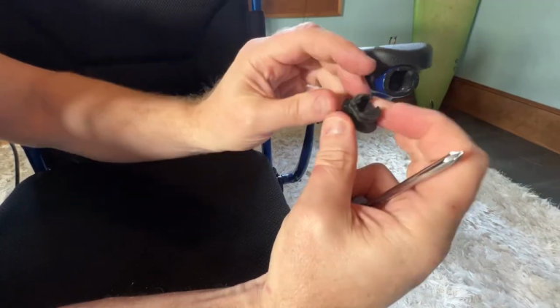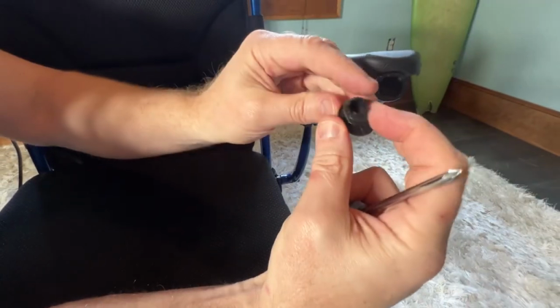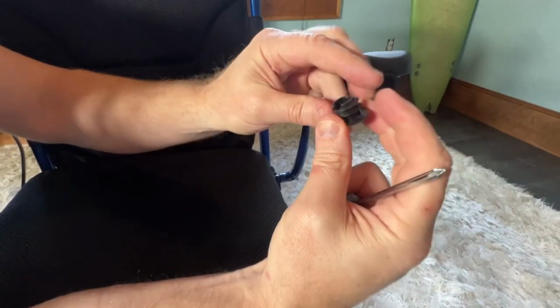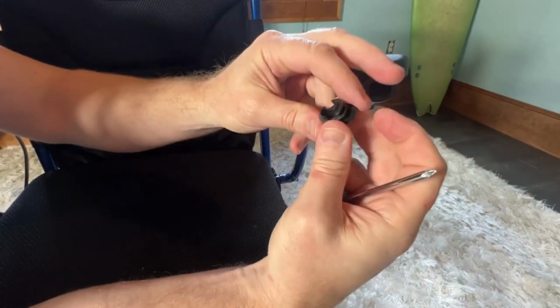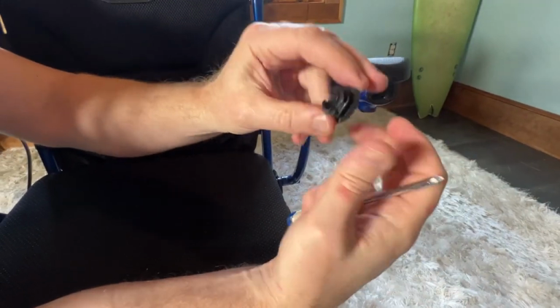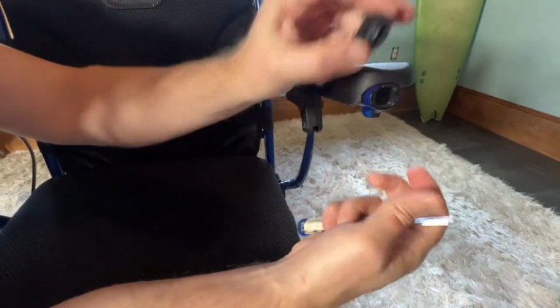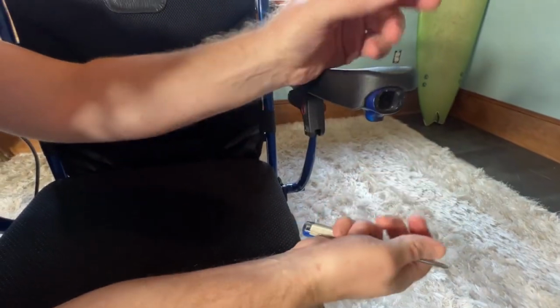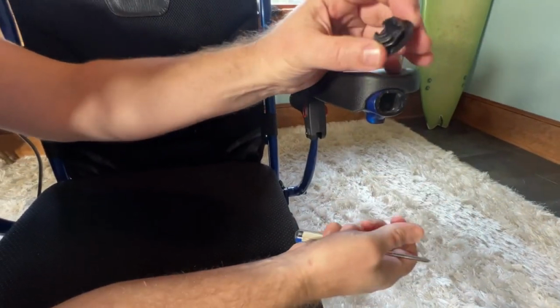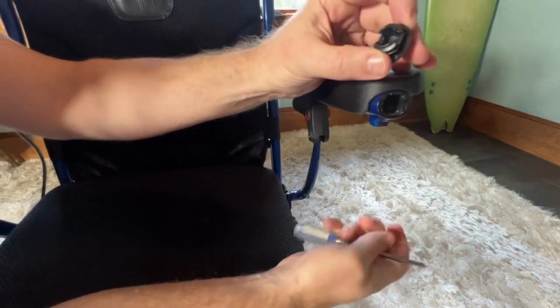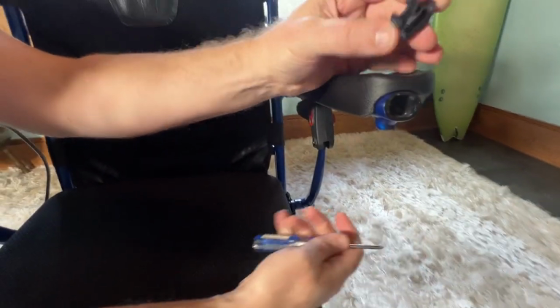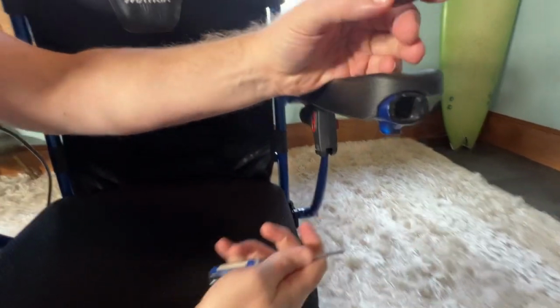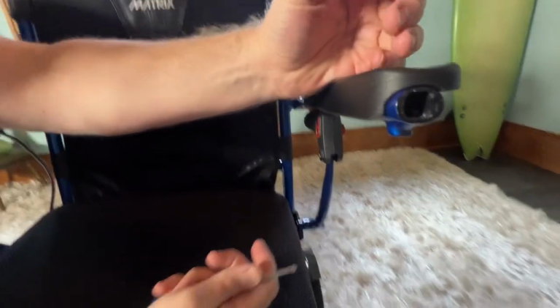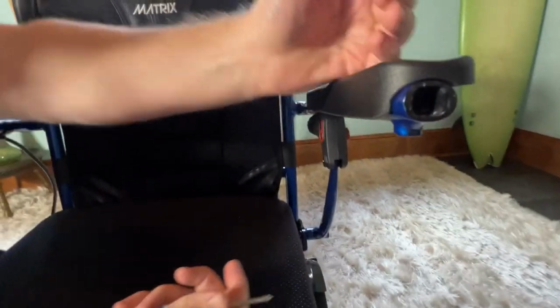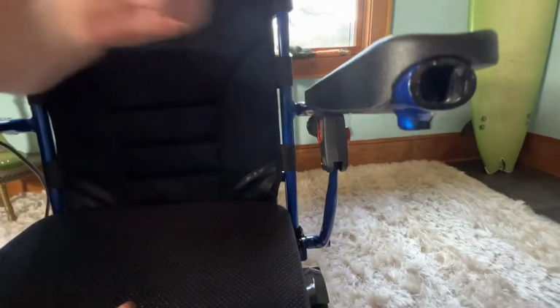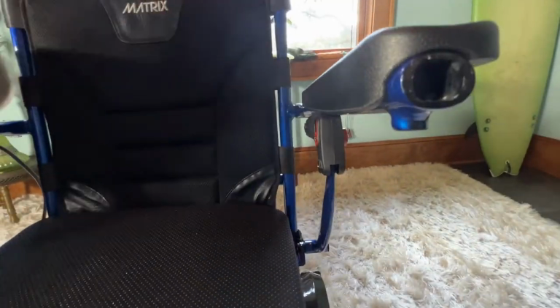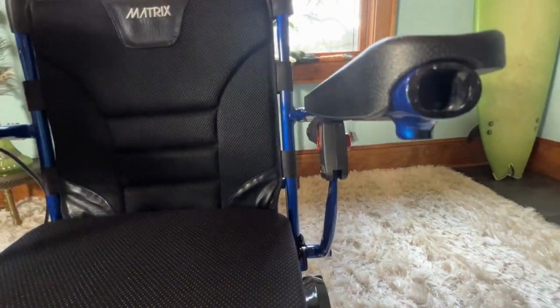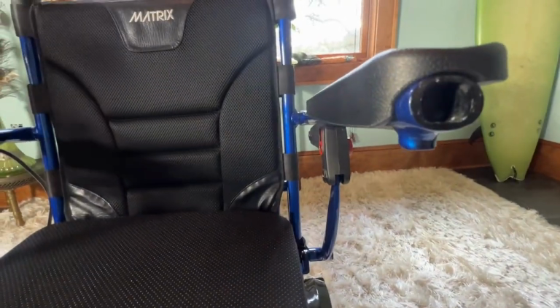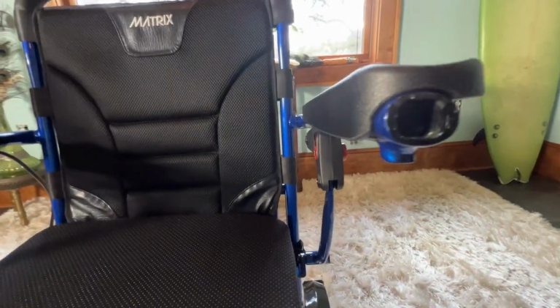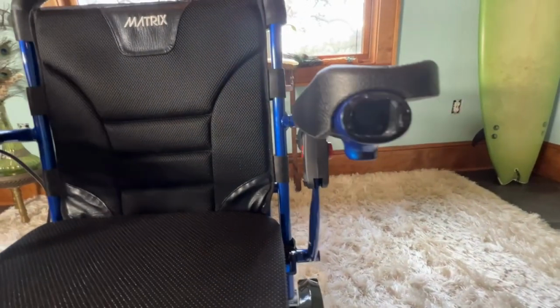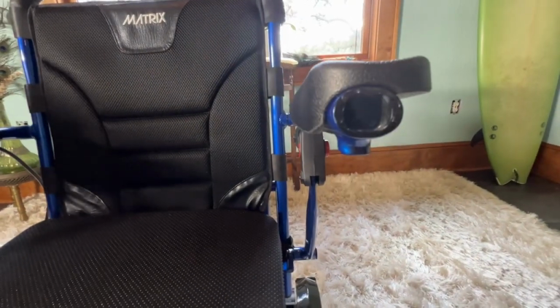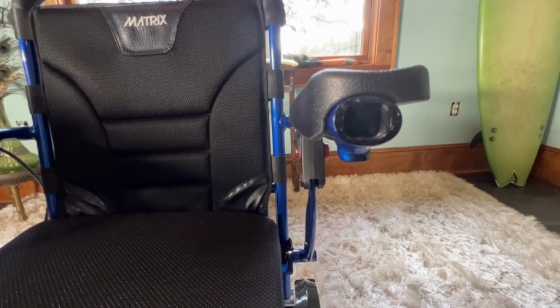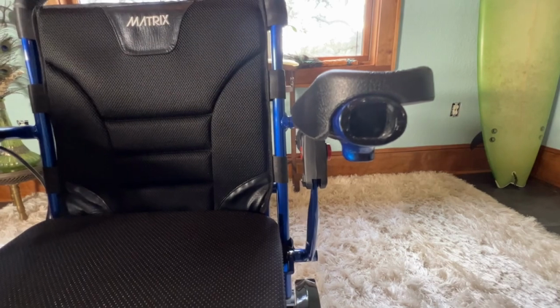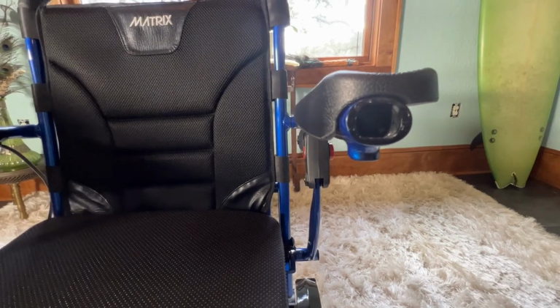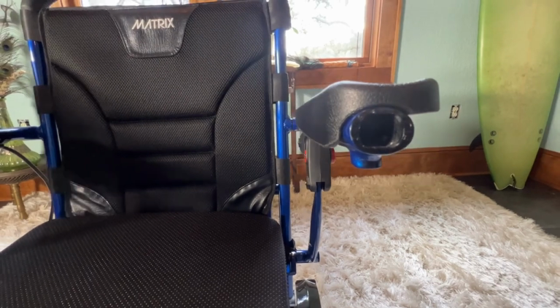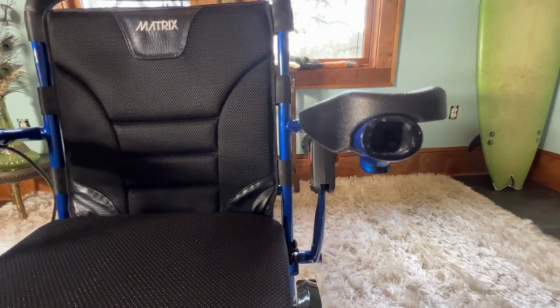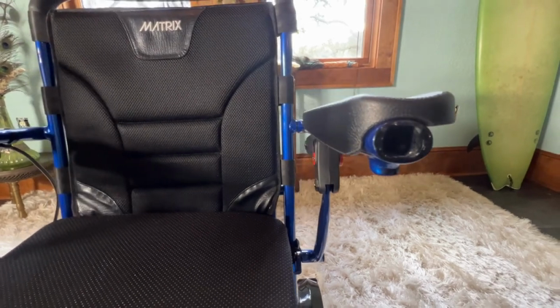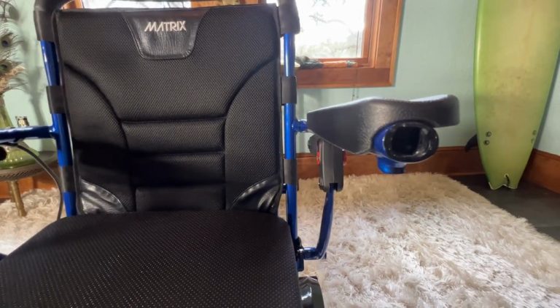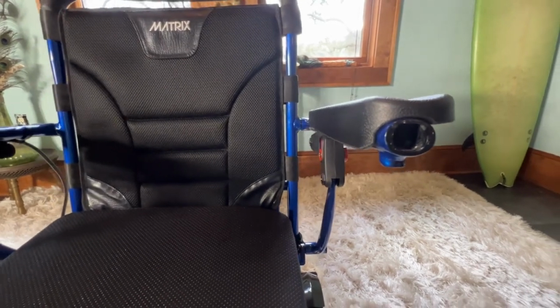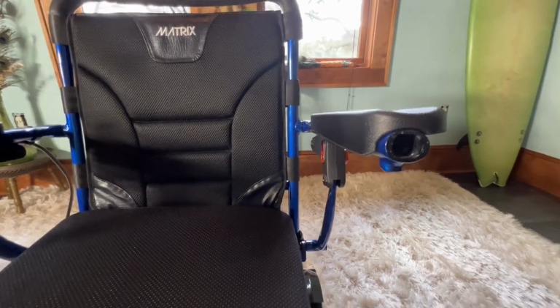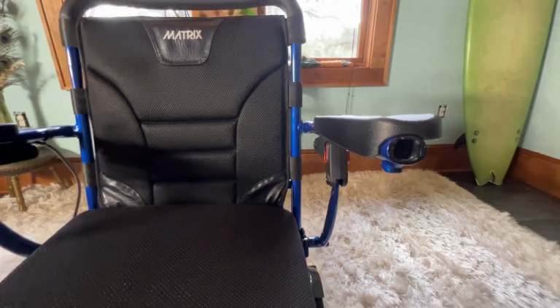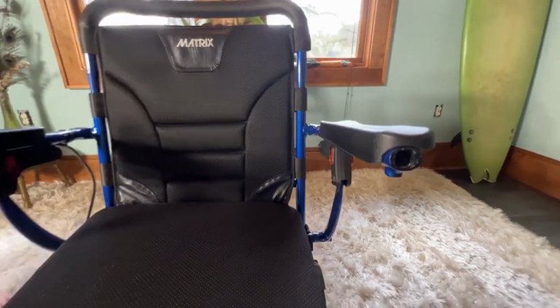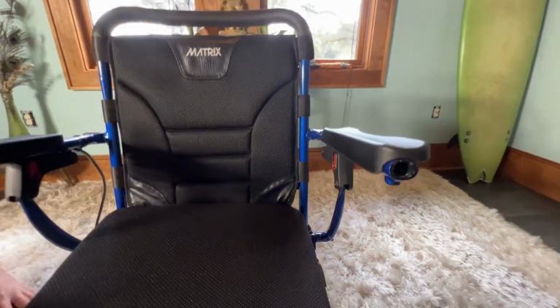You can see that it fits snugly — it doesn't just pop out. That's where the joystick is going to go in.